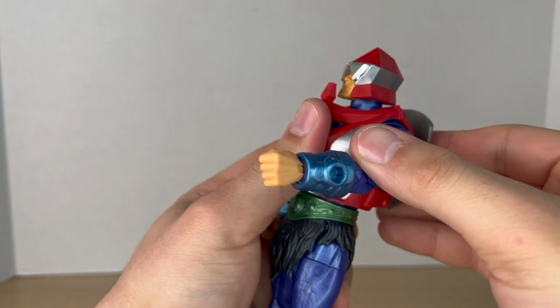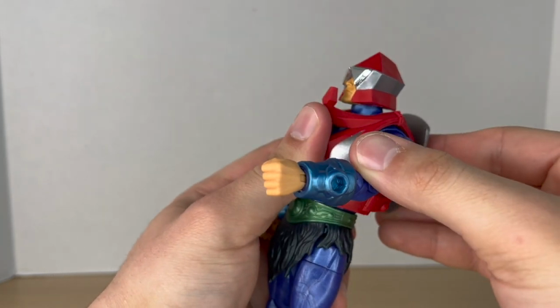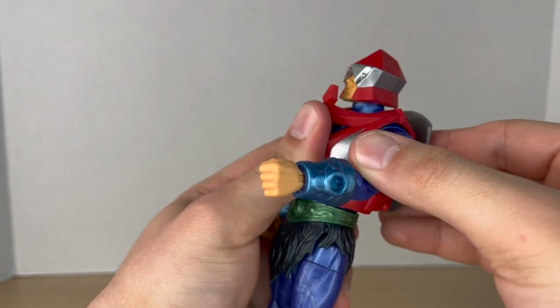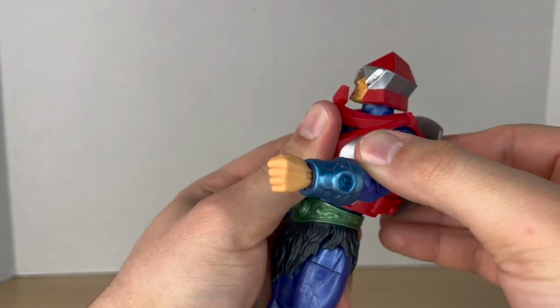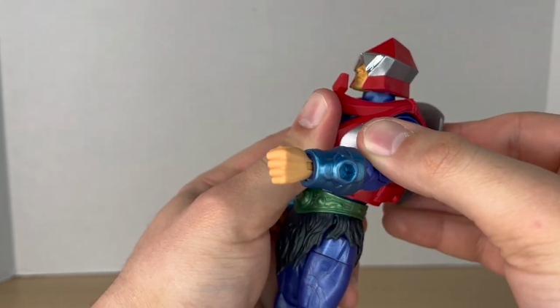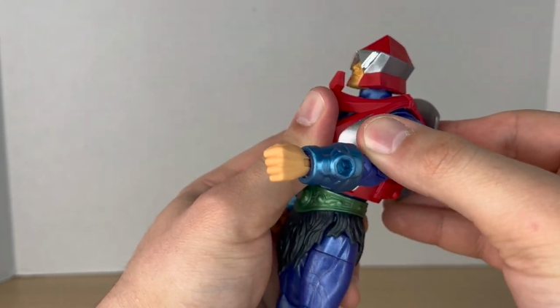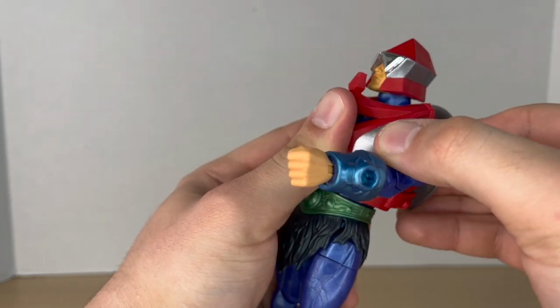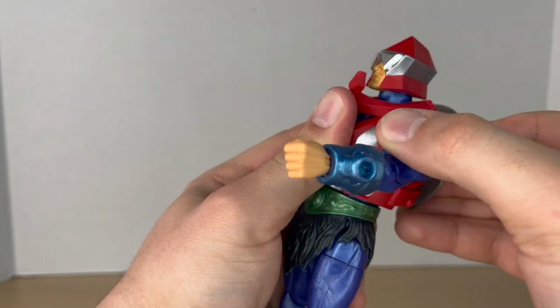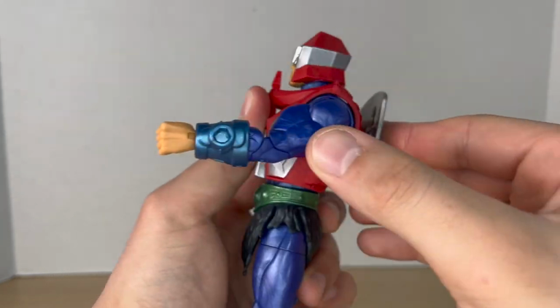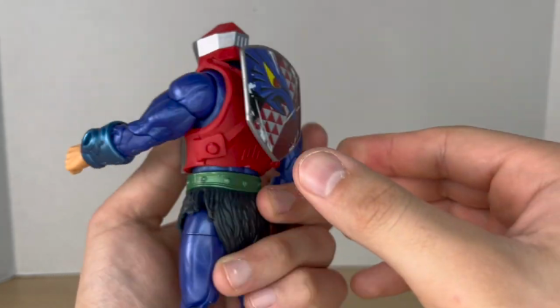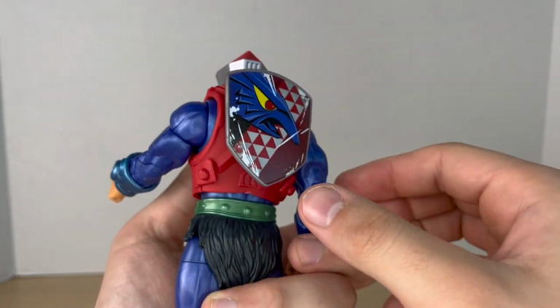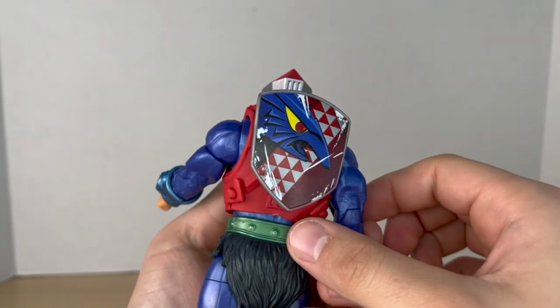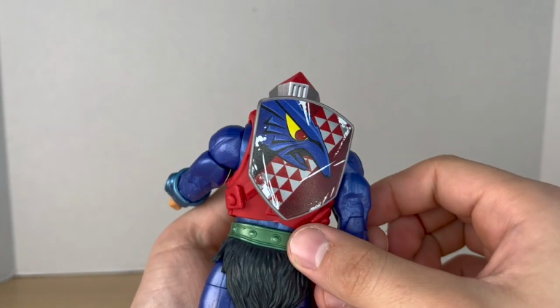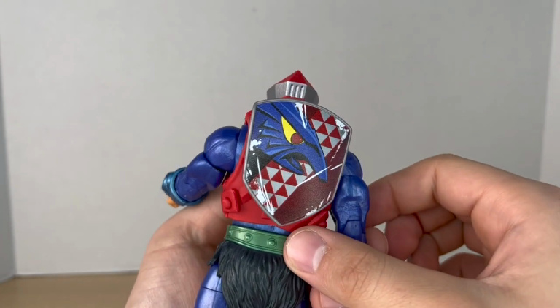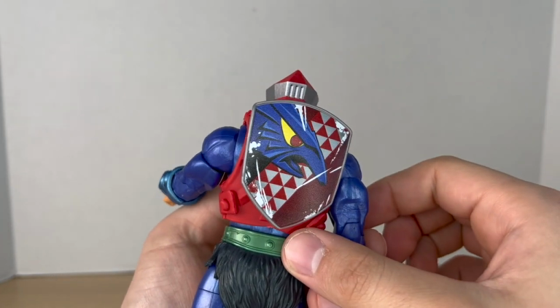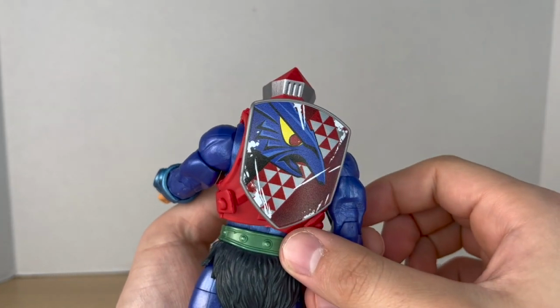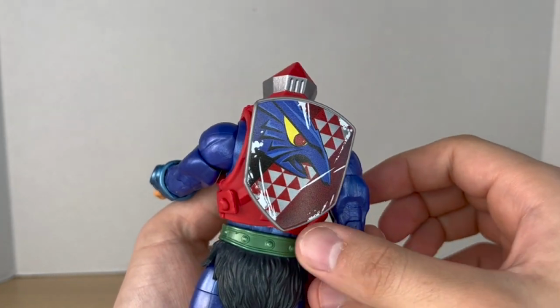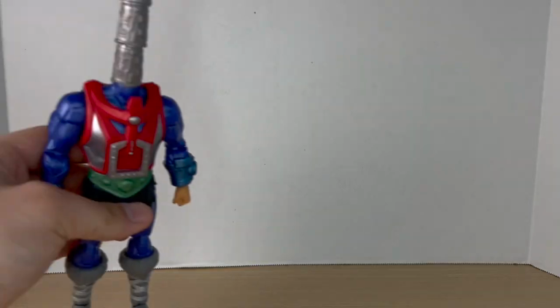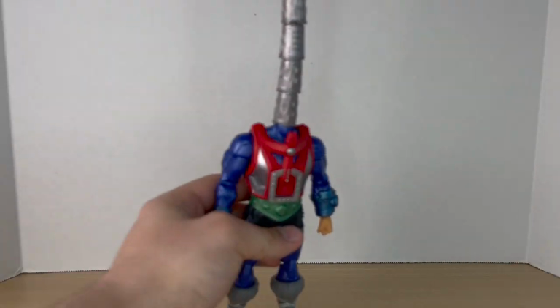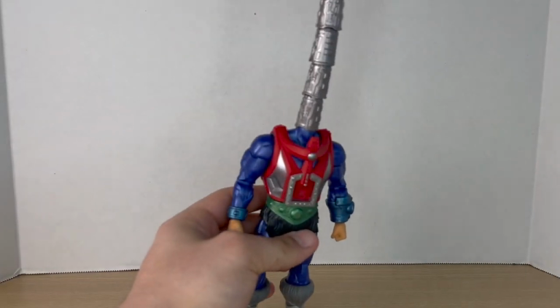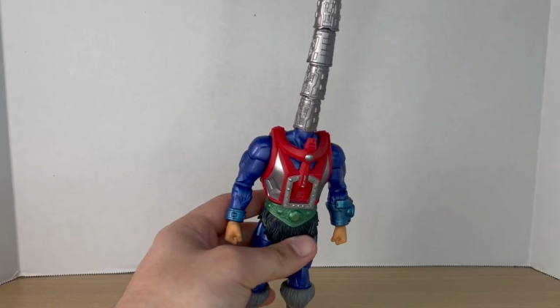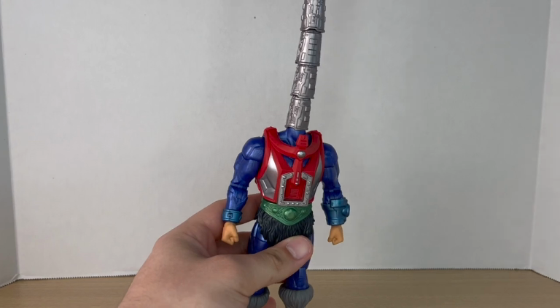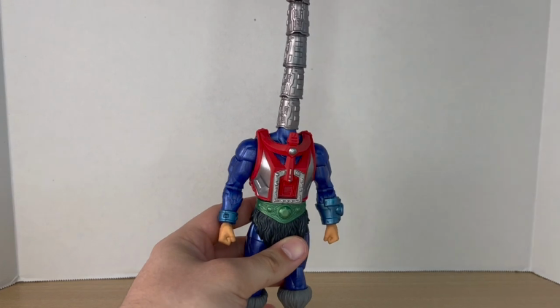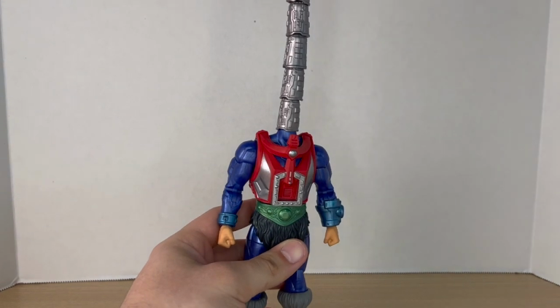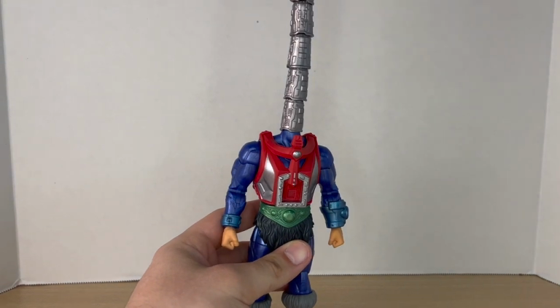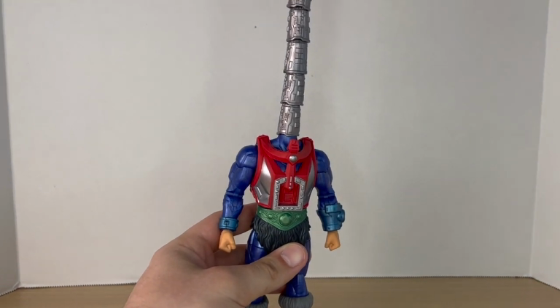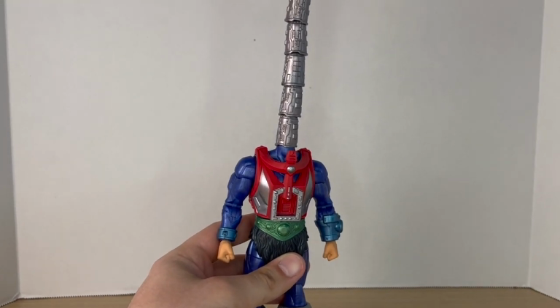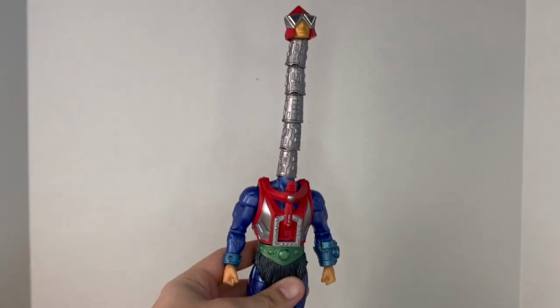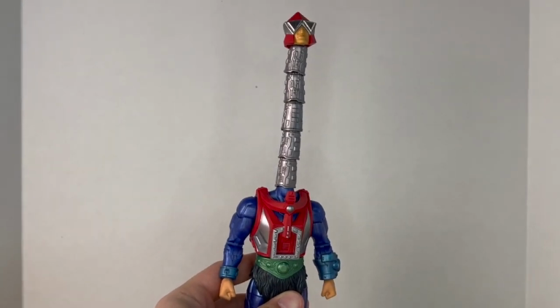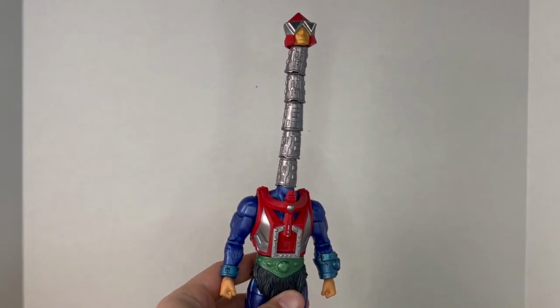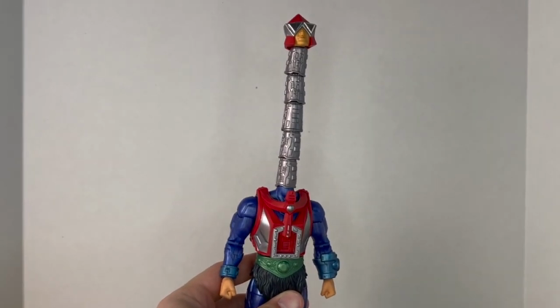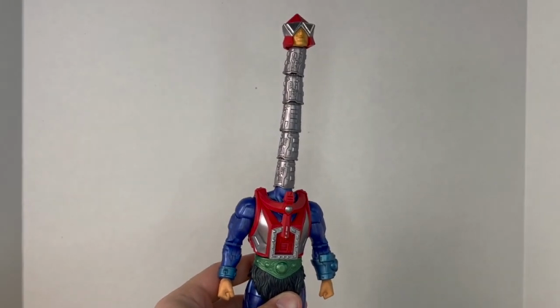You can also plug the shield into his back for a stored look, which is also pretty neat.